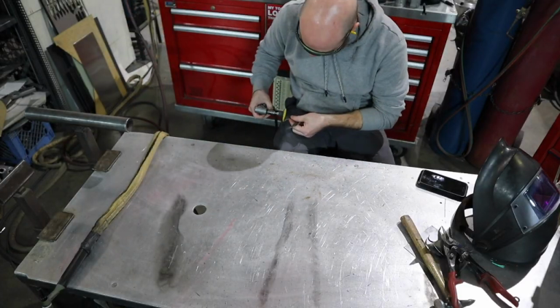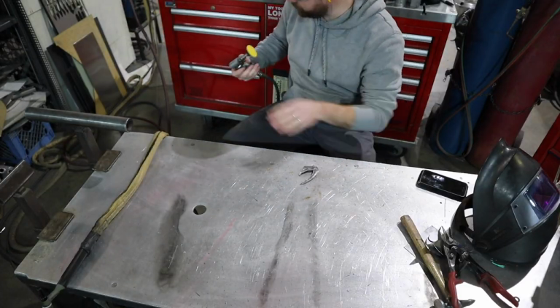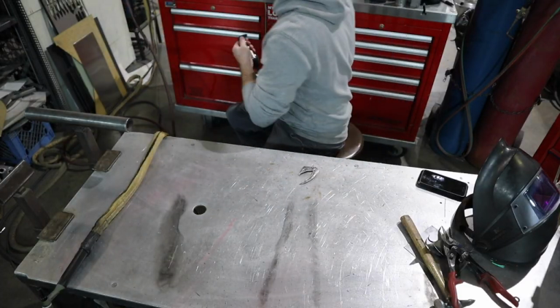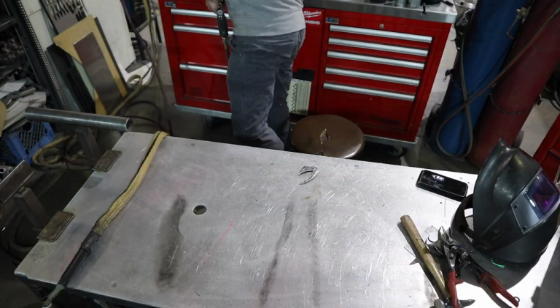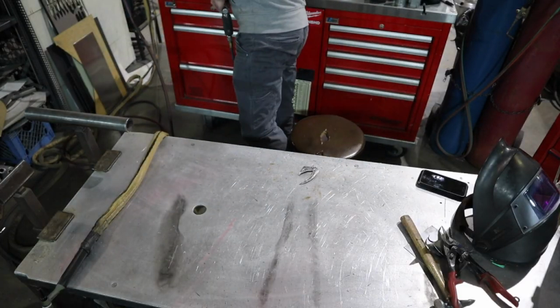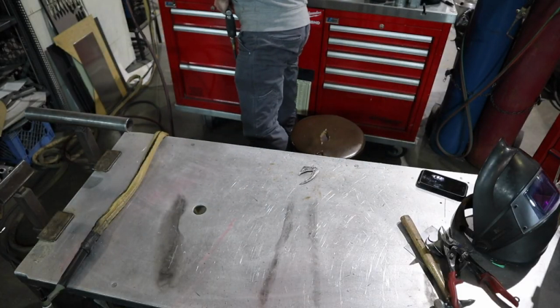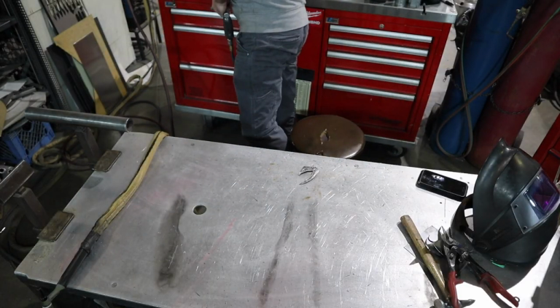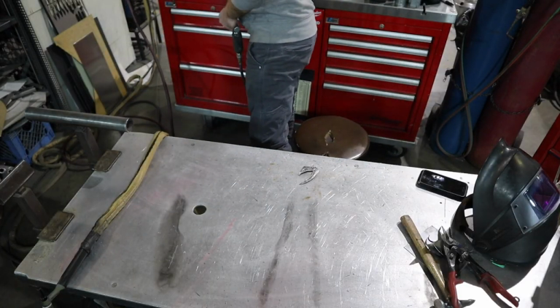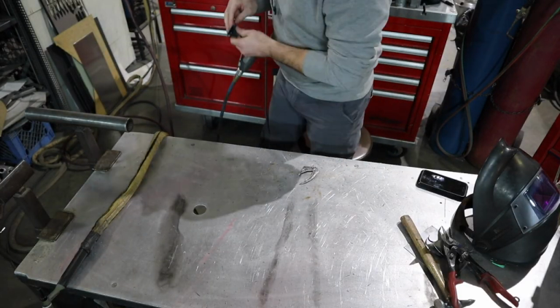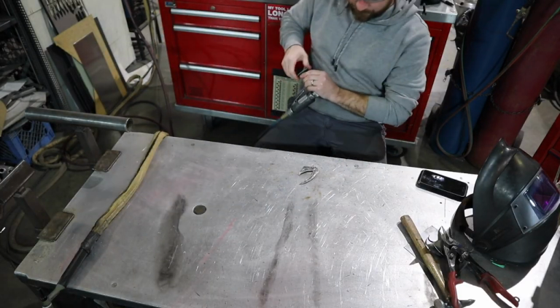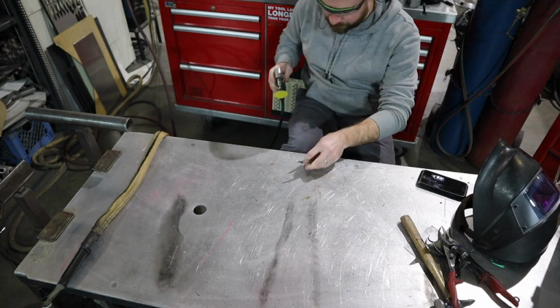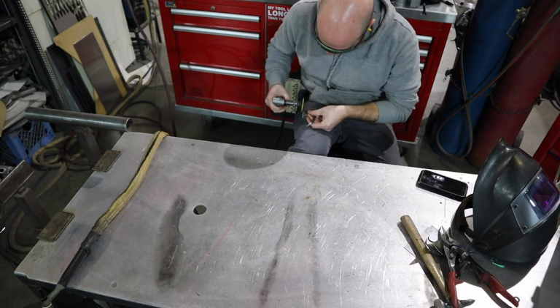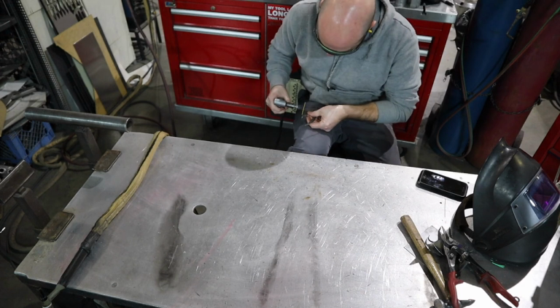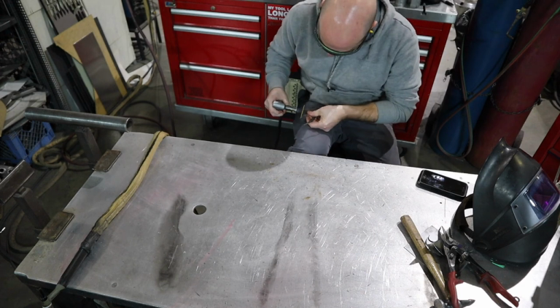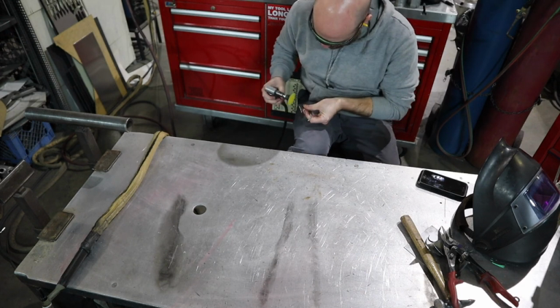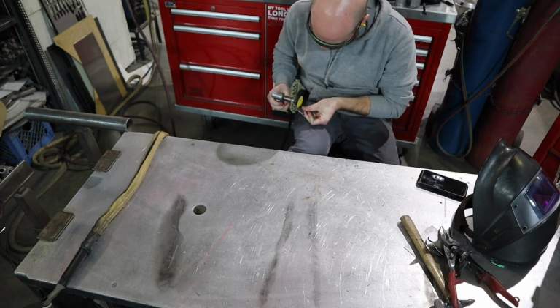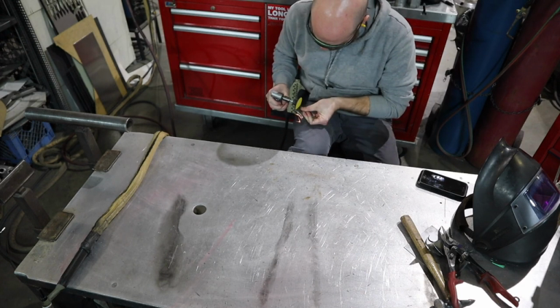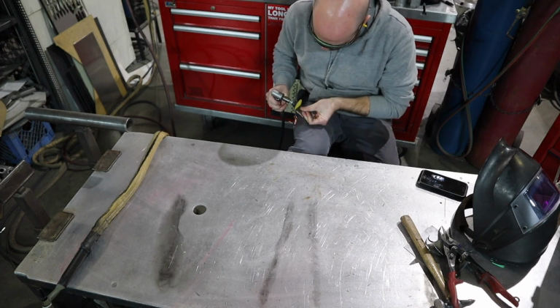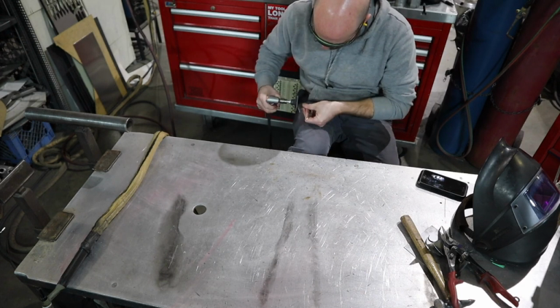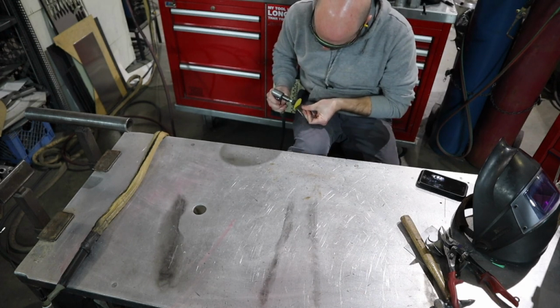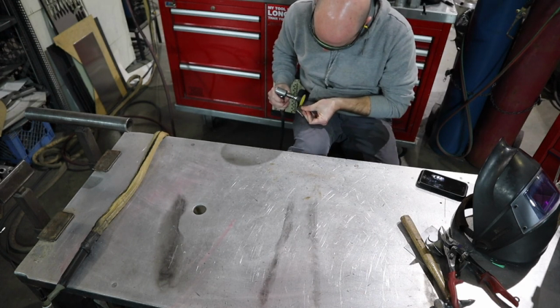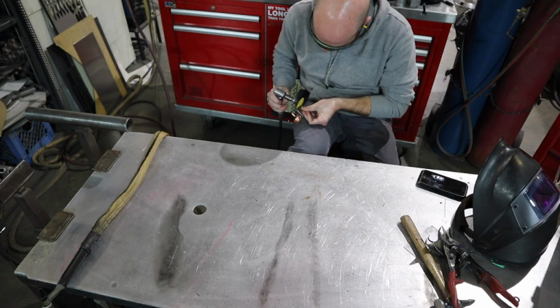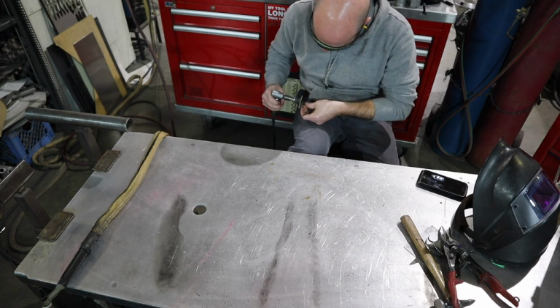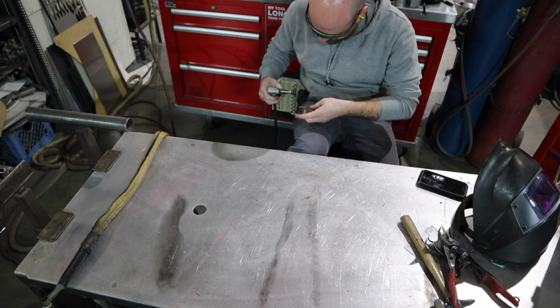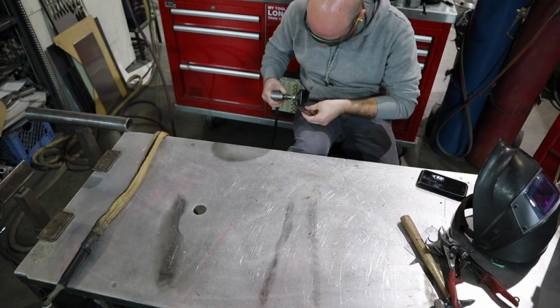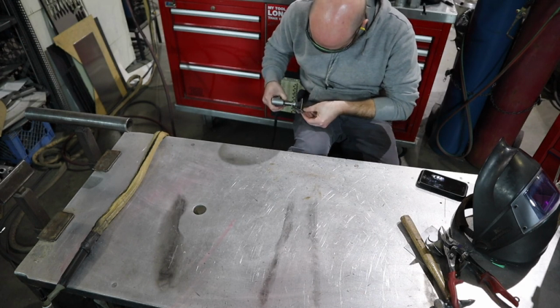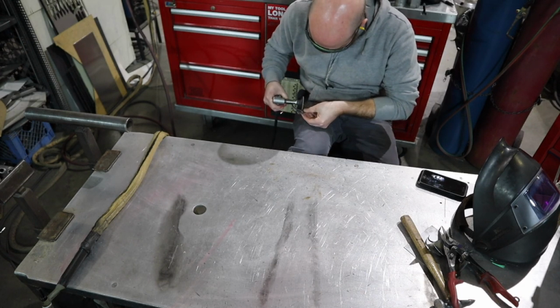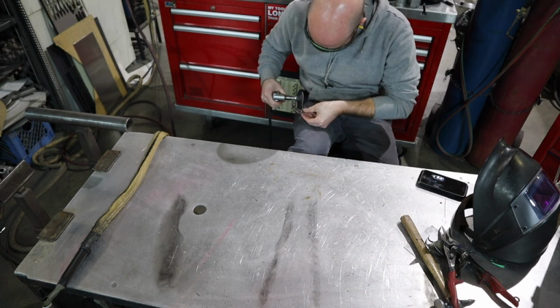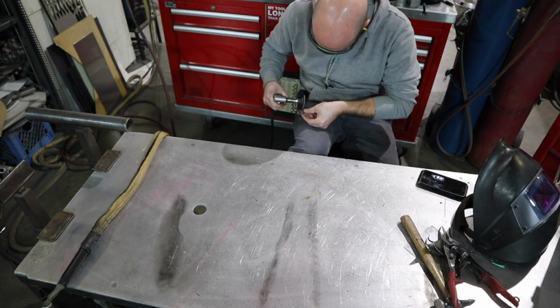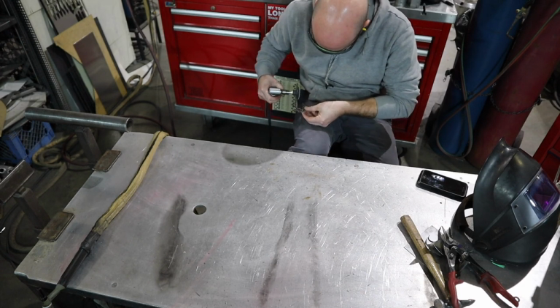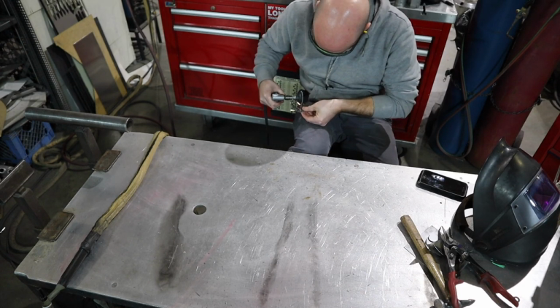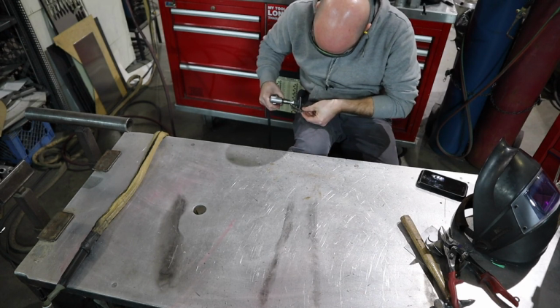Now I'm gonna go ahead and clean up the edges and clean up some of the welds and kind of smooth this thing out a little bit.